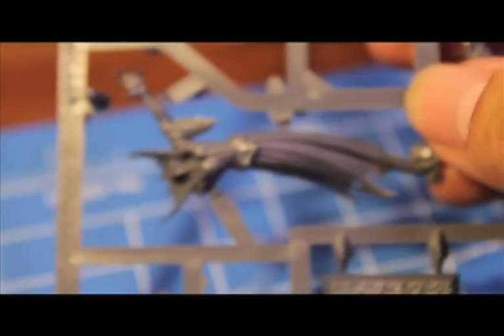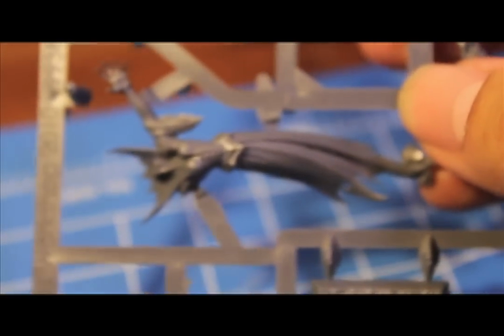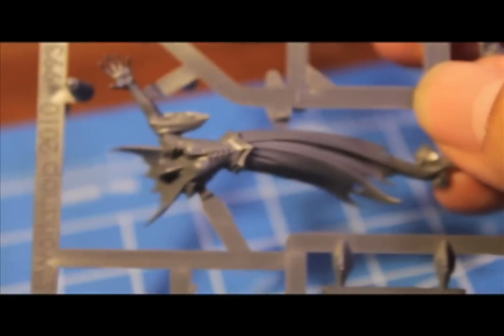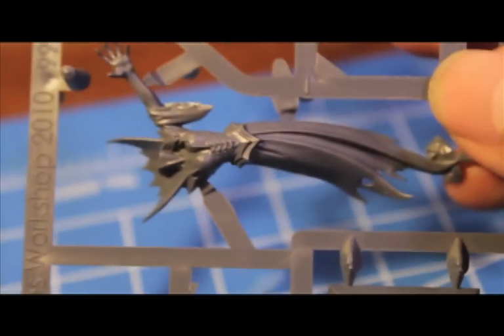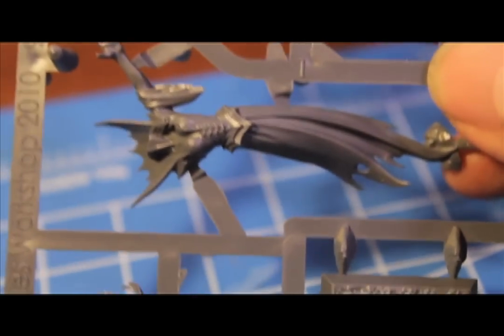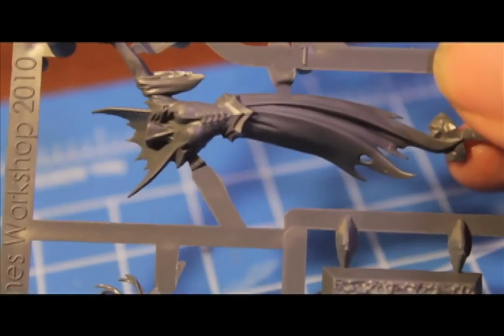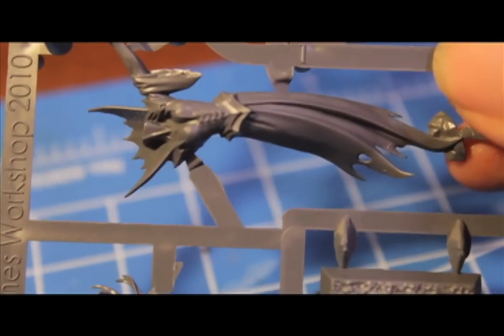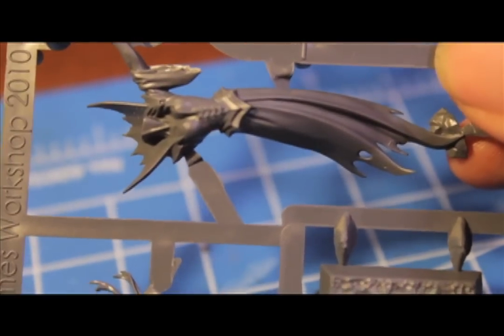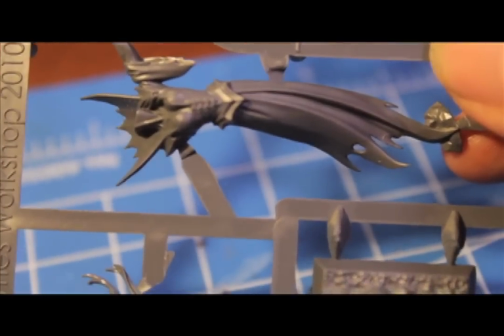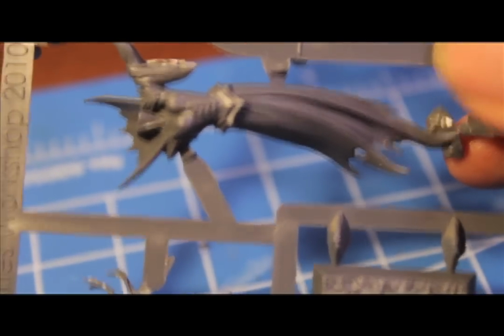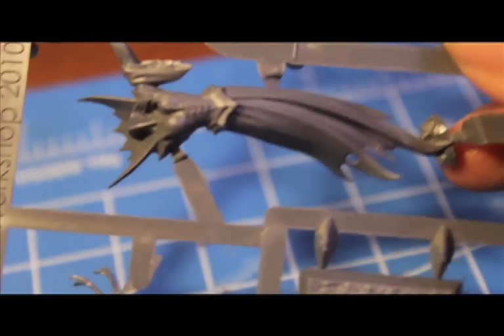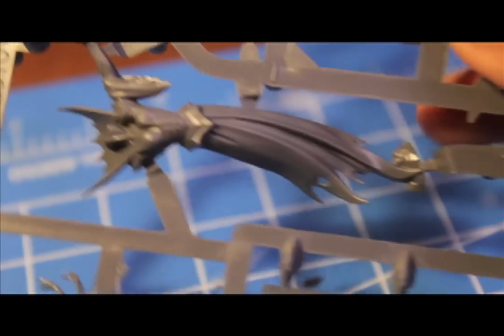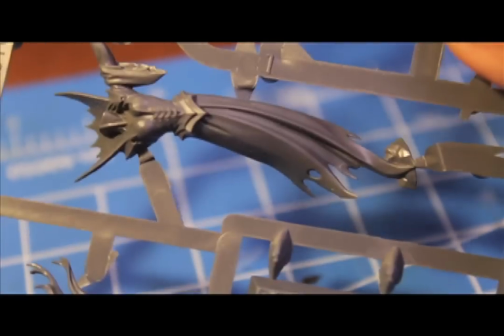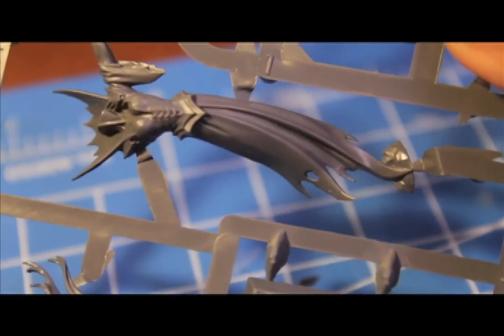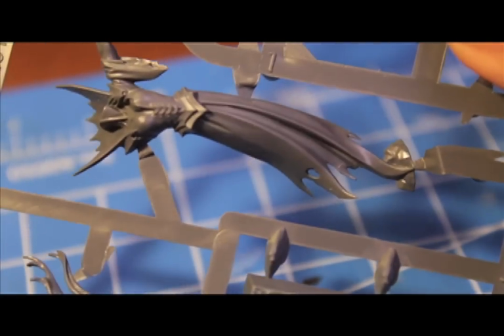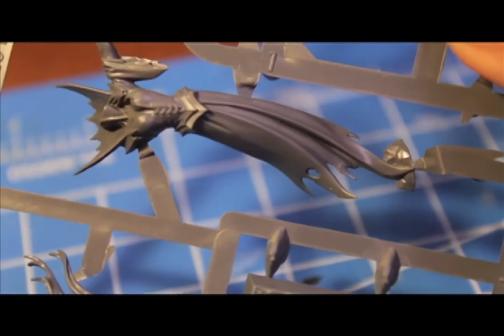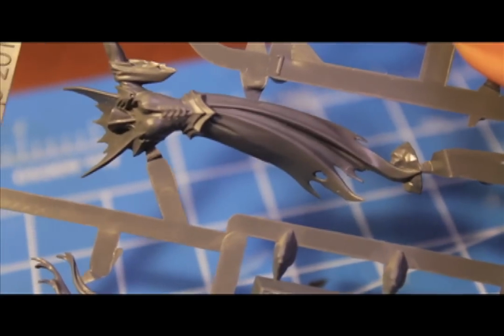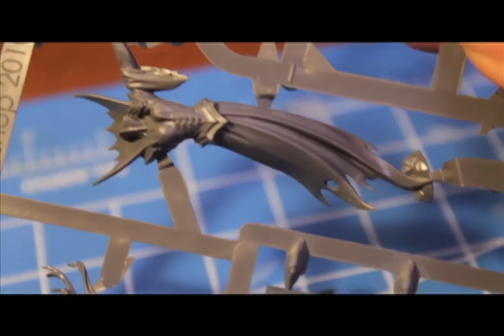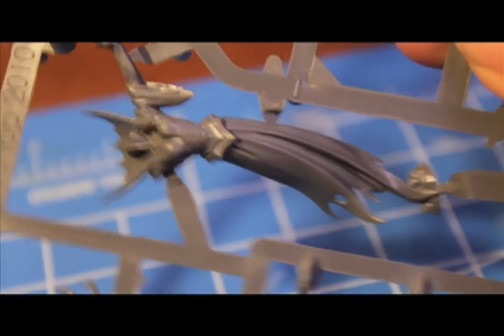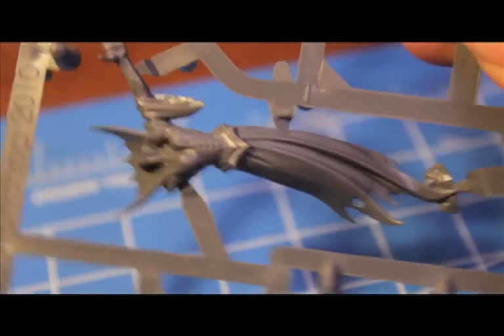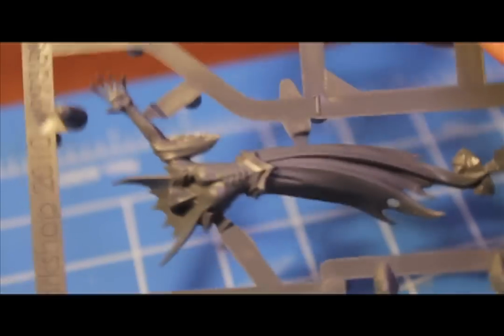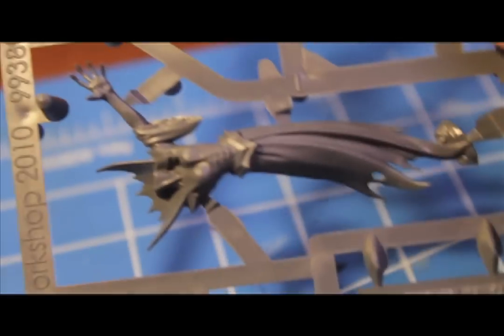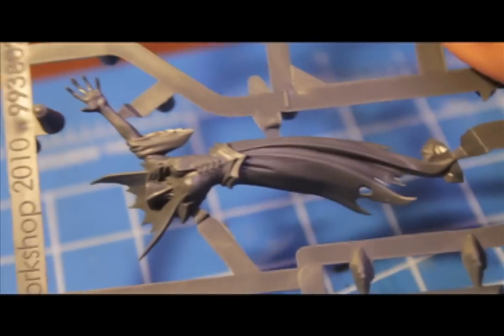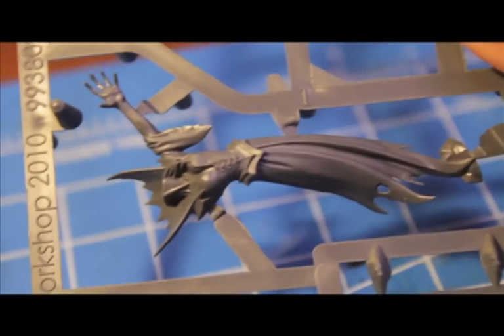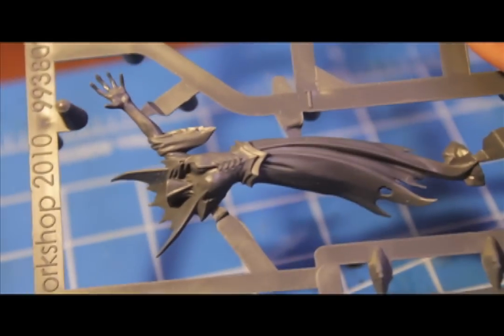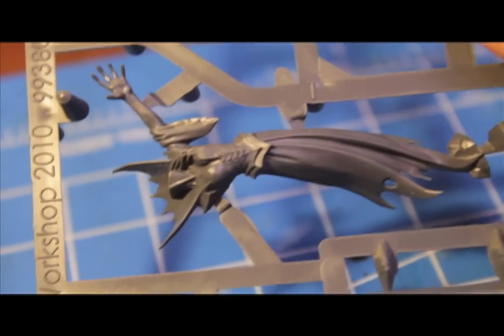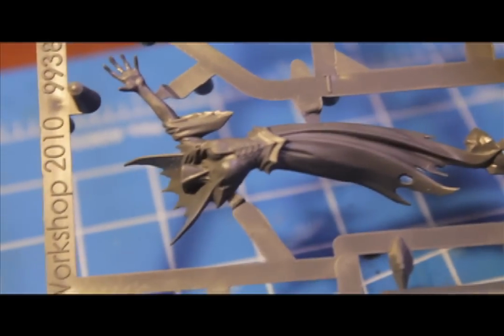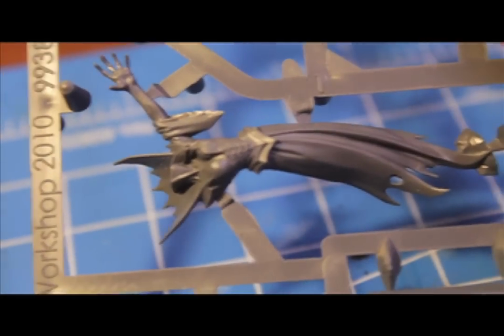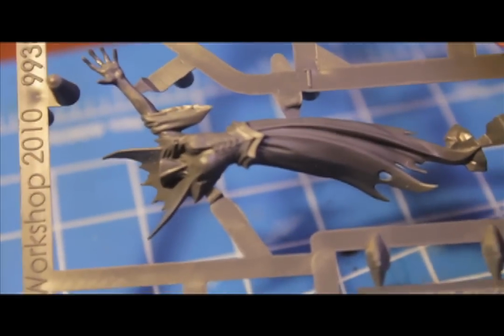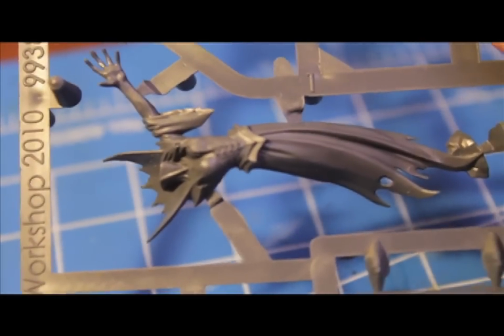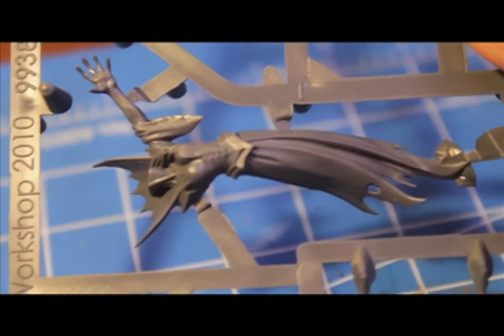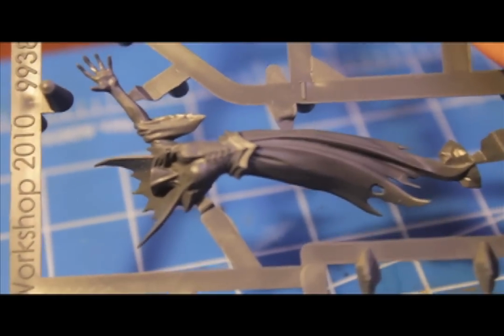Games Workshop — putting skulls everywhere. So I'm gonna build this up and show you what it looks like when I get back.